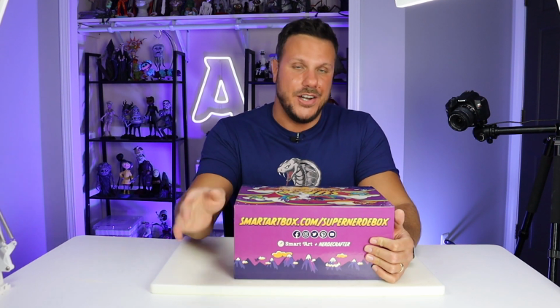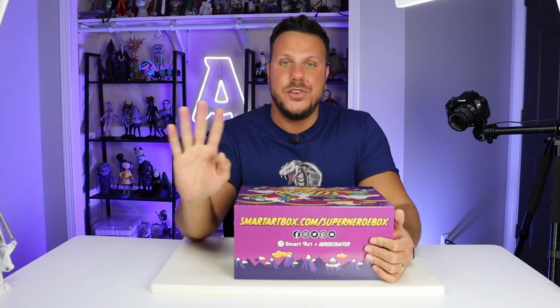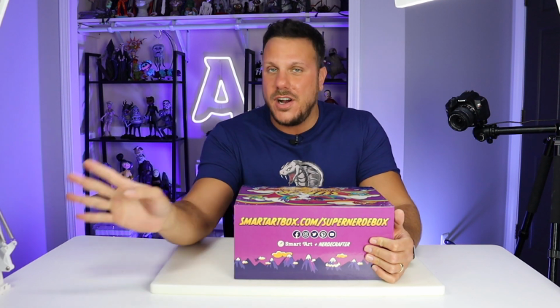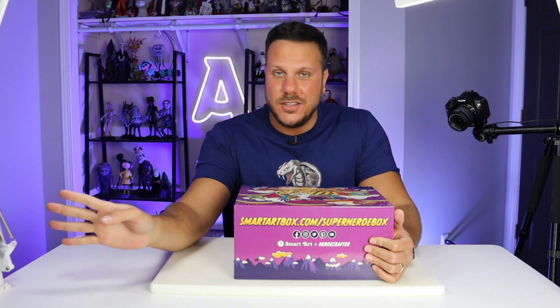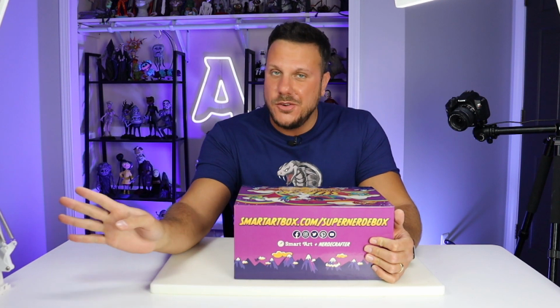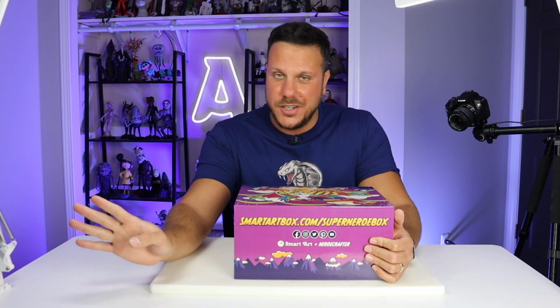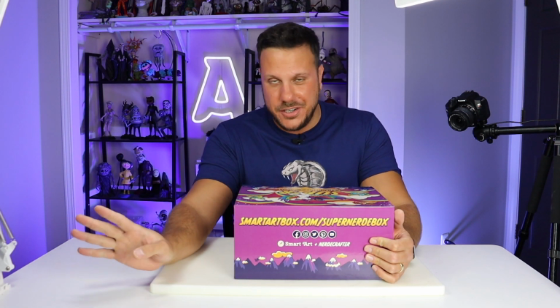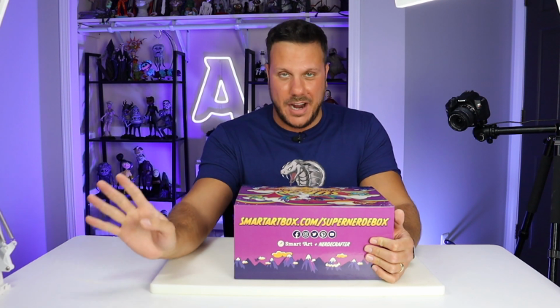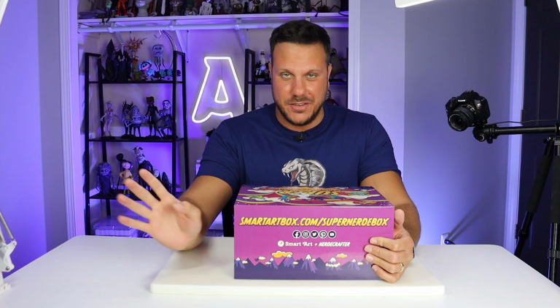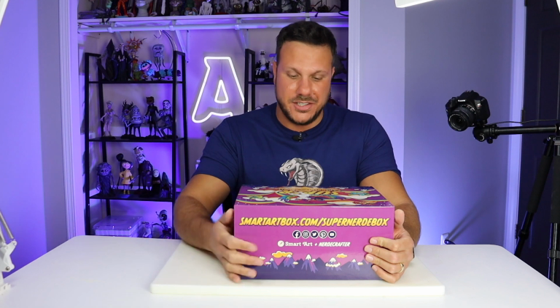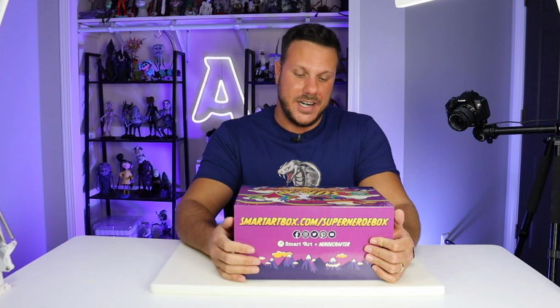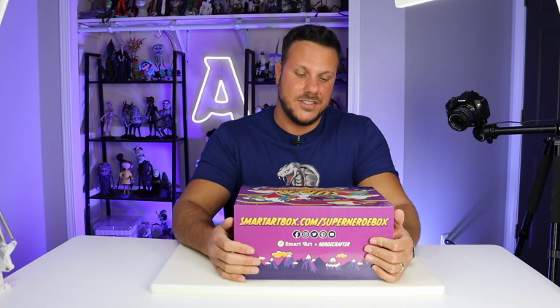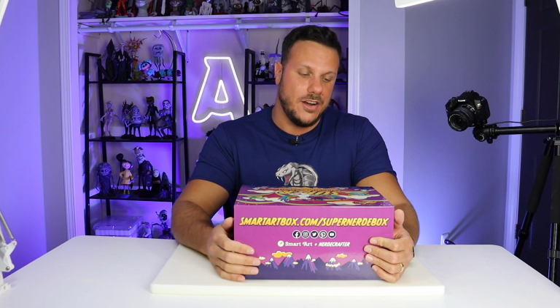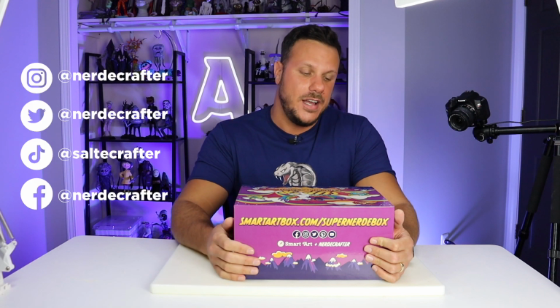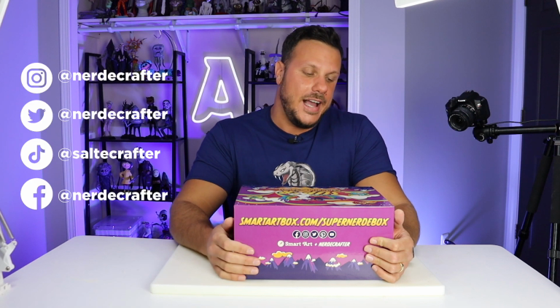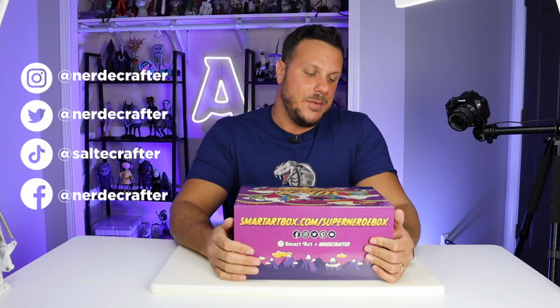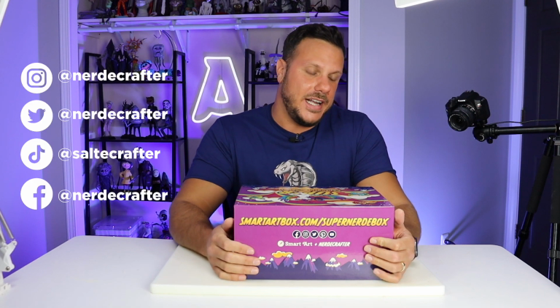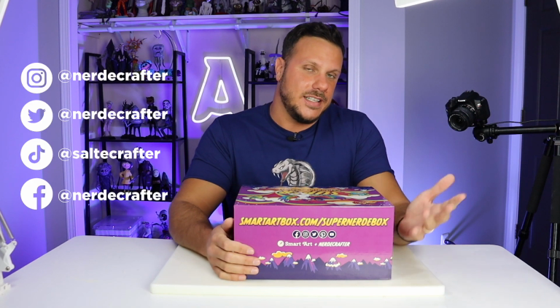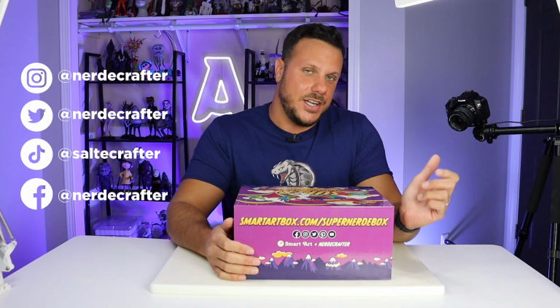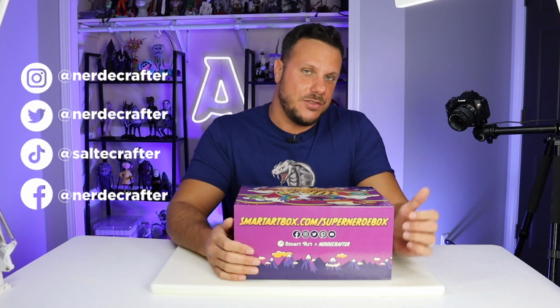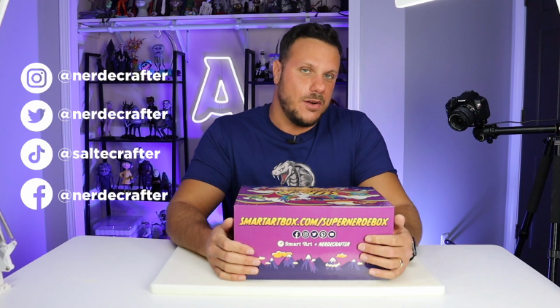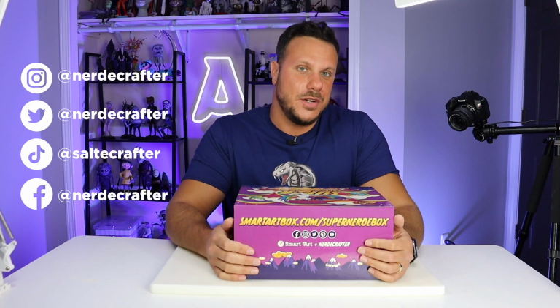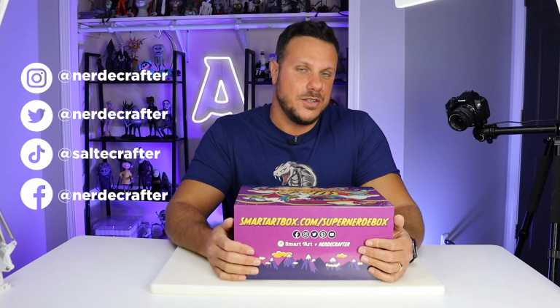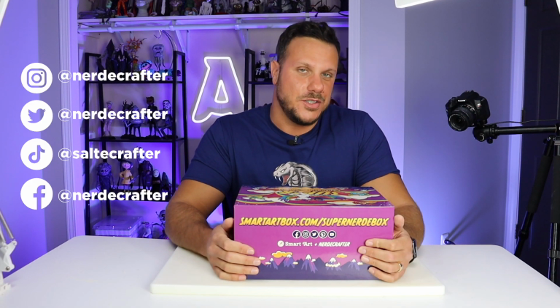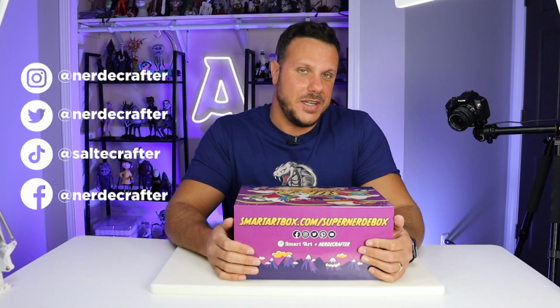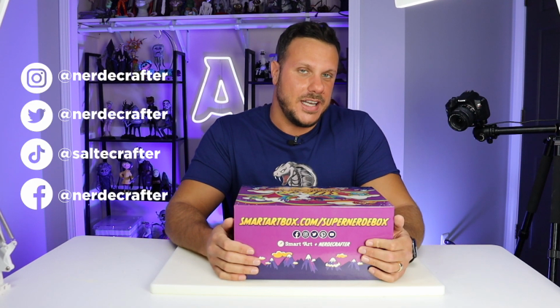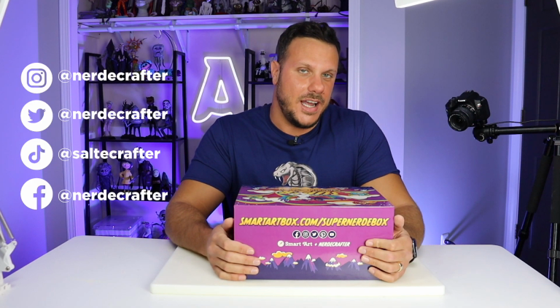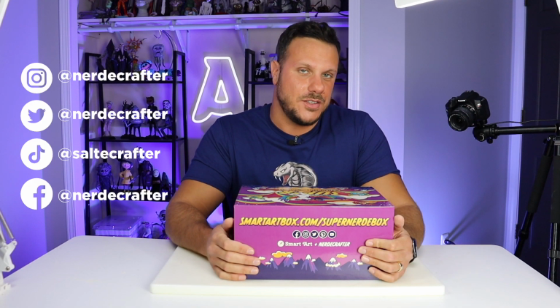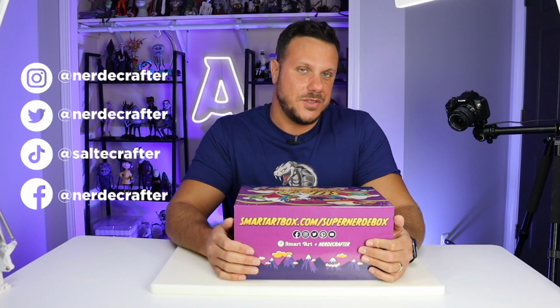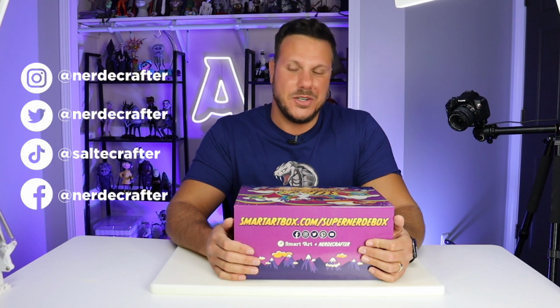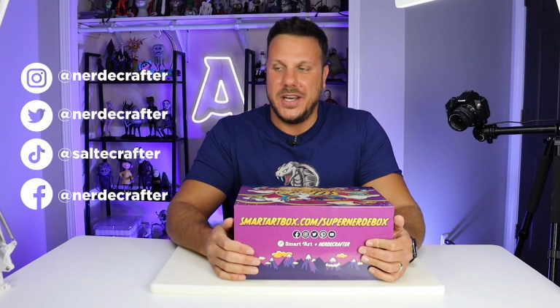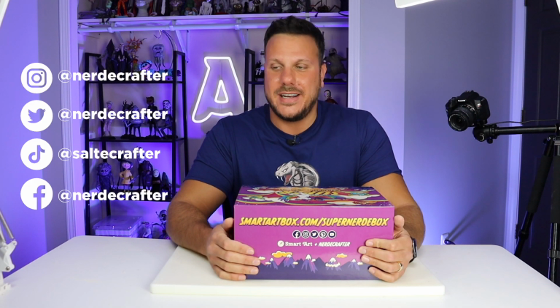I know you all know who Nerdy Crafter is already, so I'll throw up her social media handles really quick.